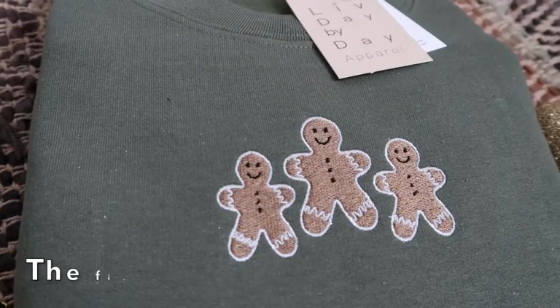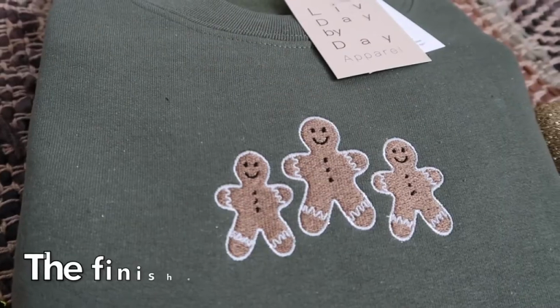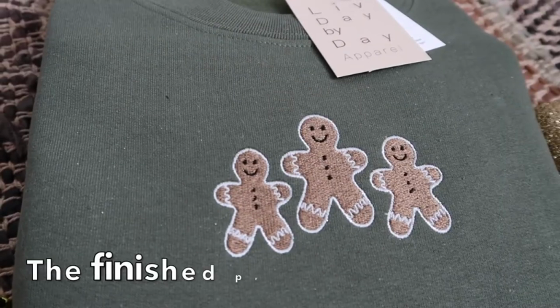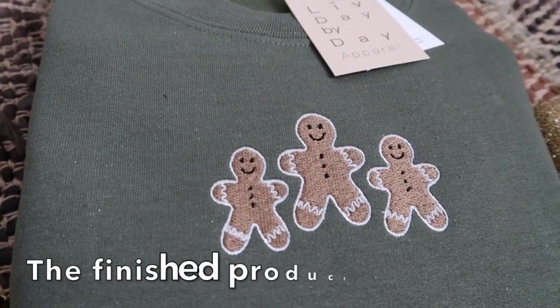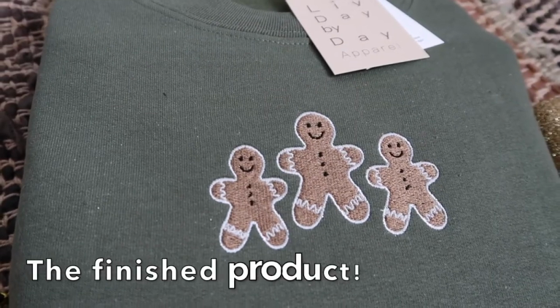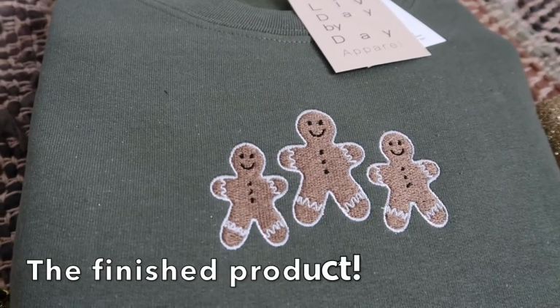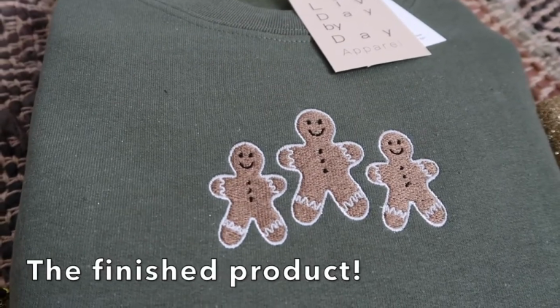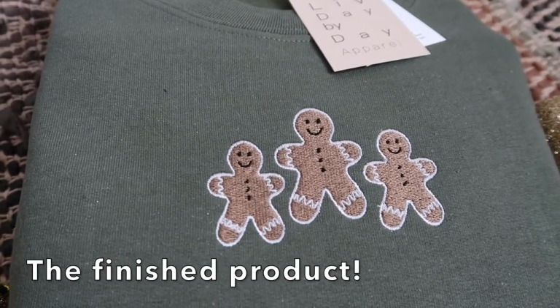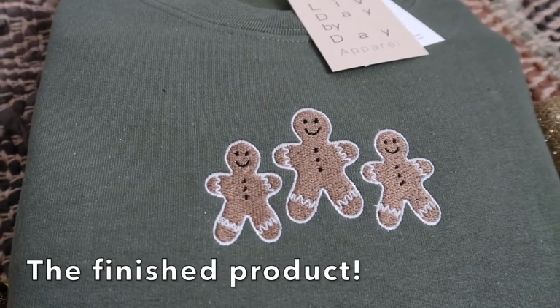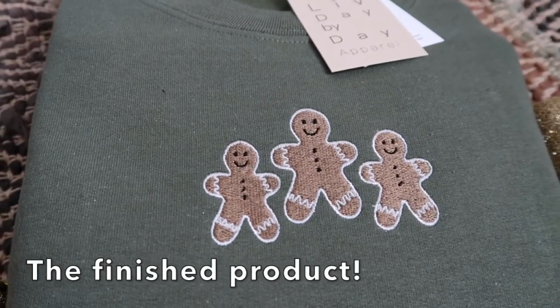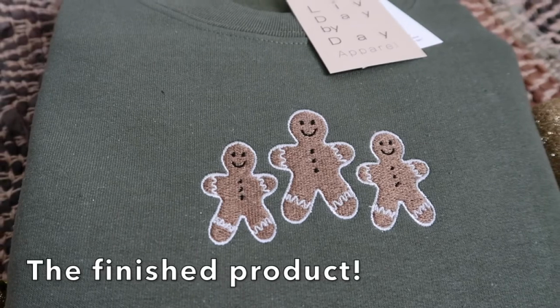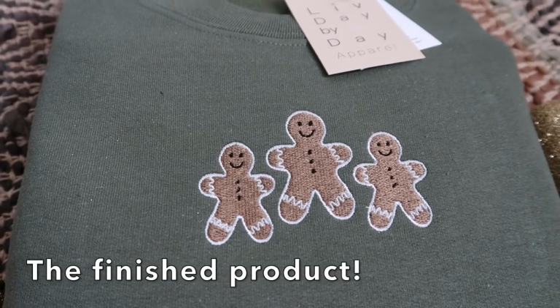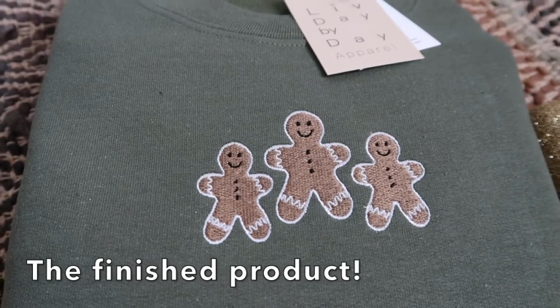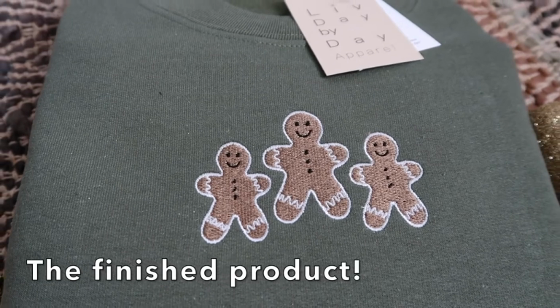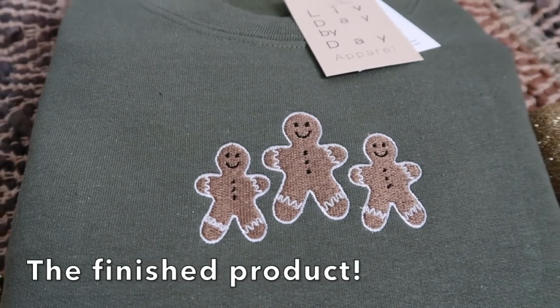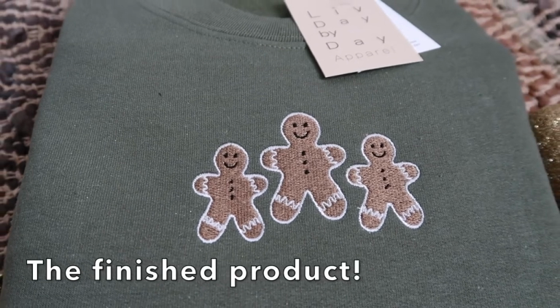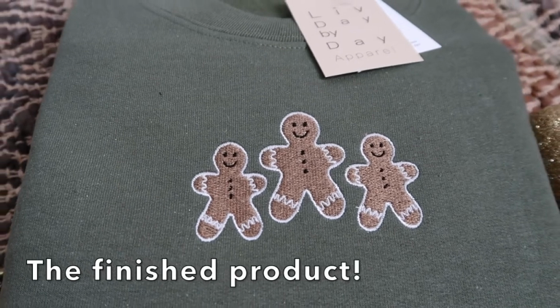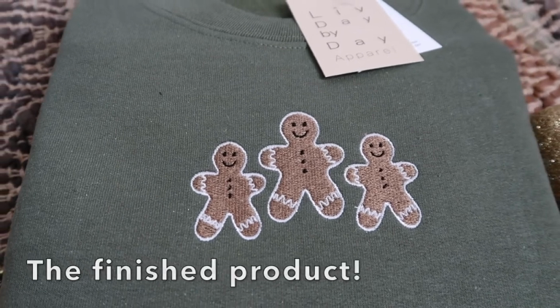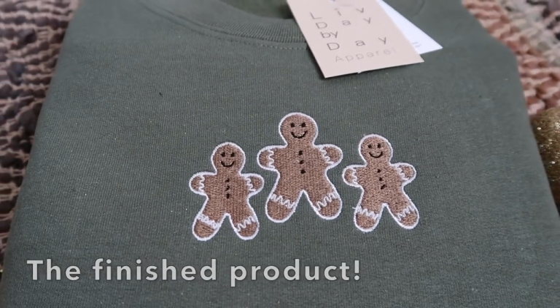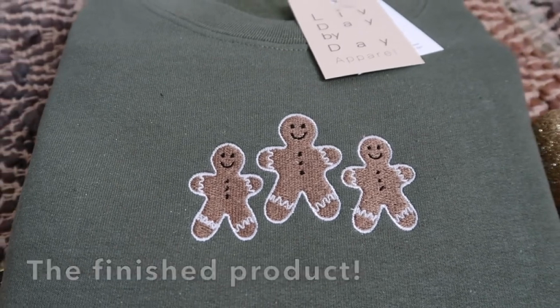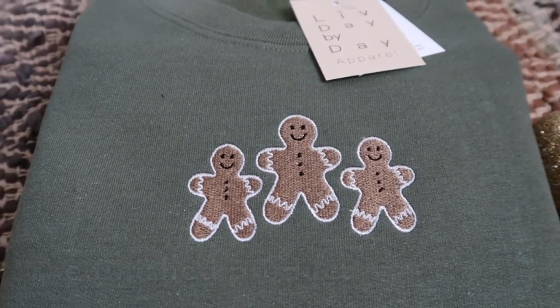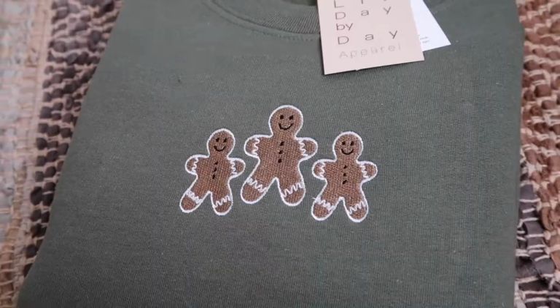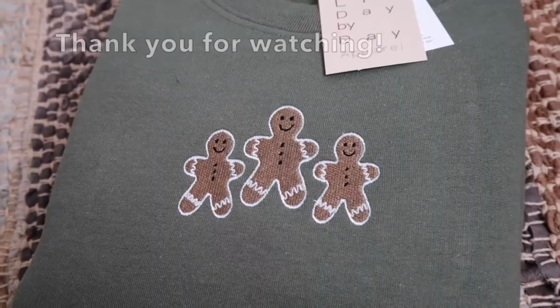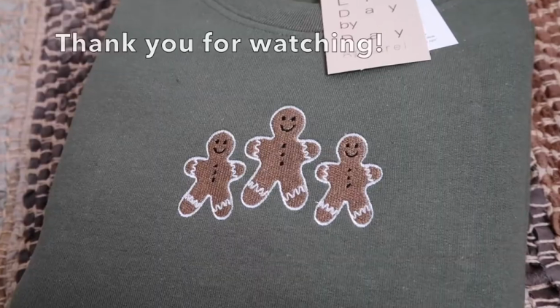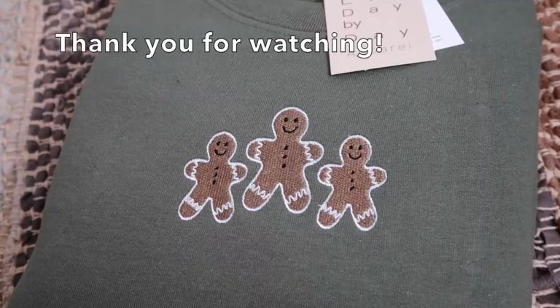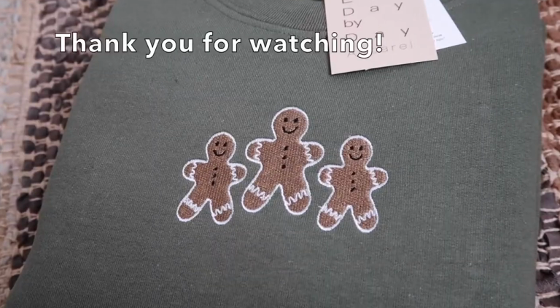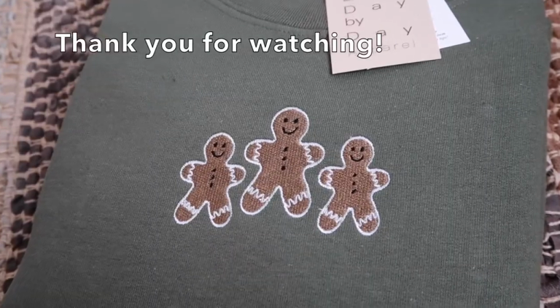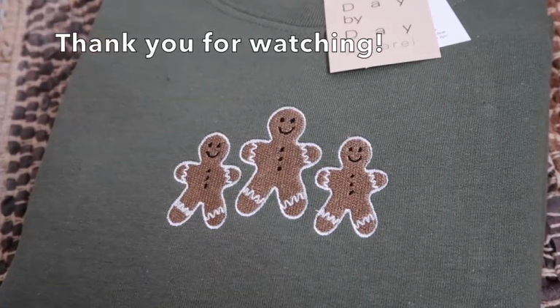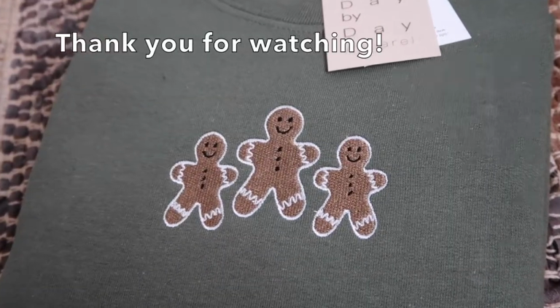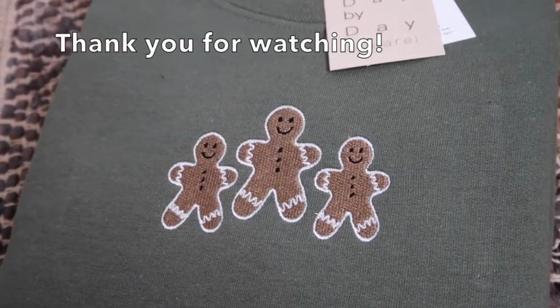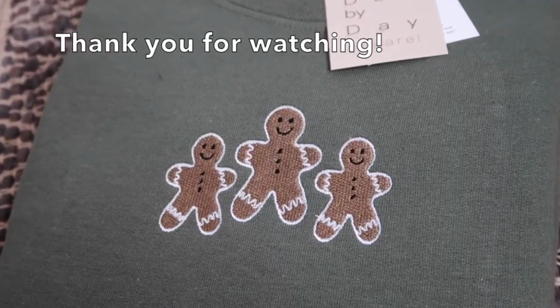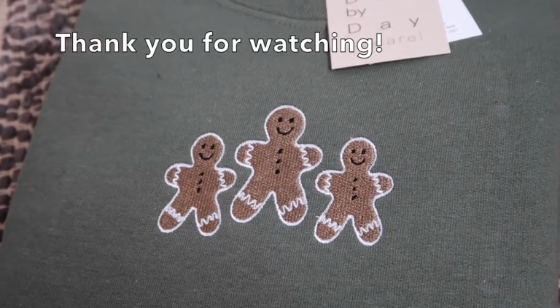Here is the finished product. Thank you guys so much for watching, and as always, don't forget to live day by day.